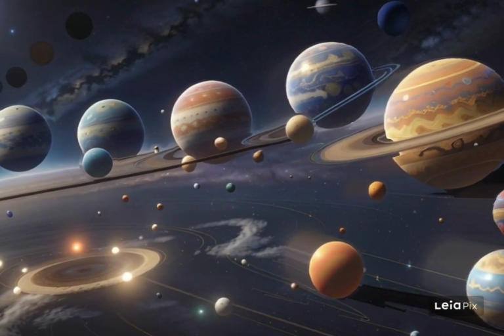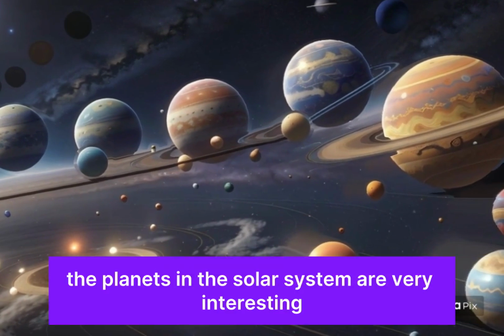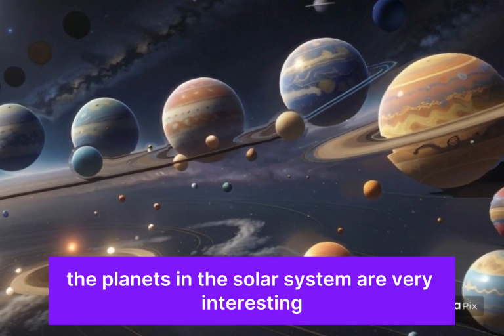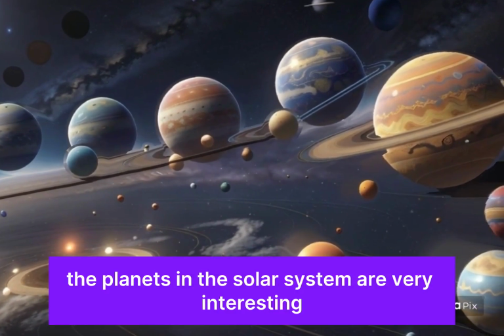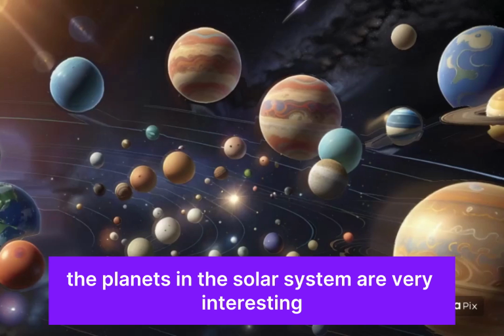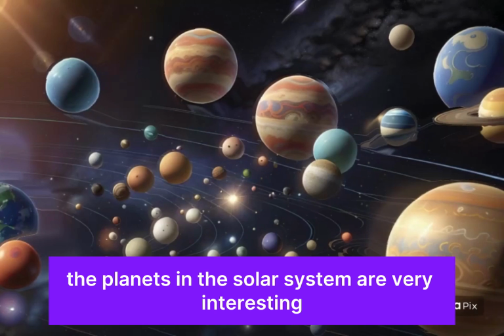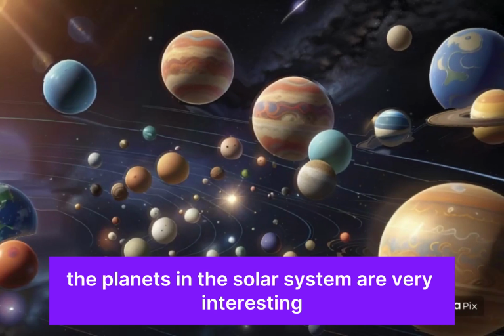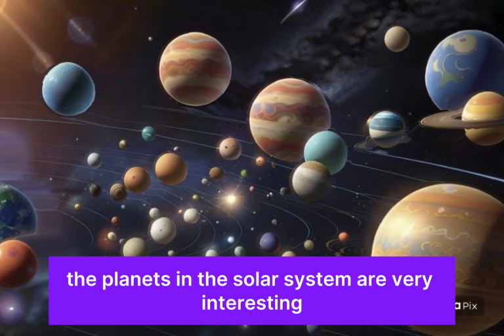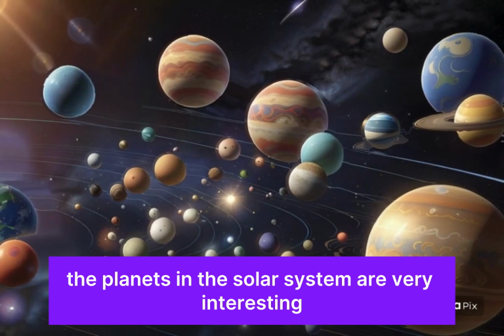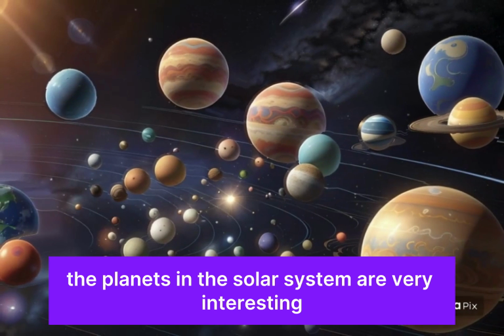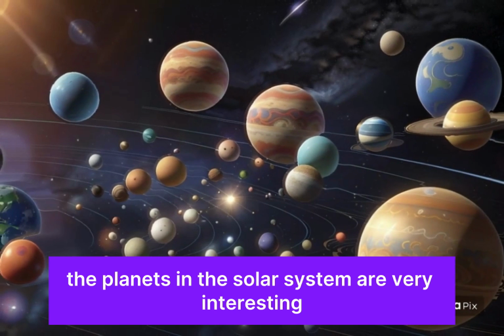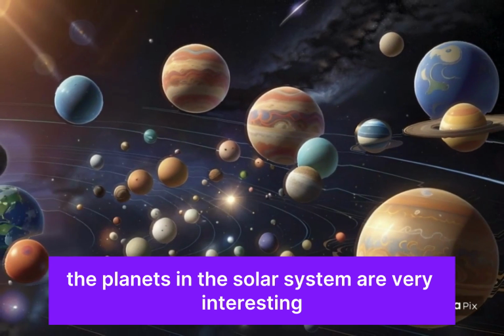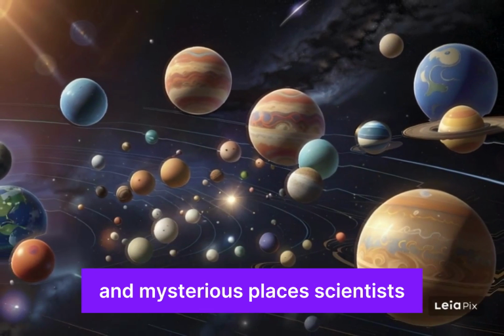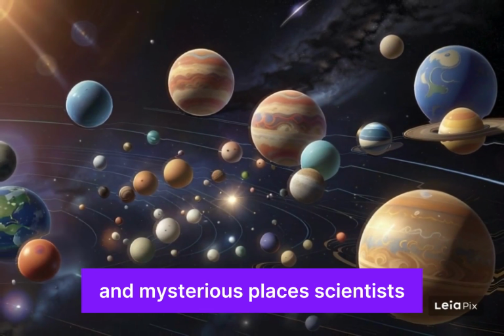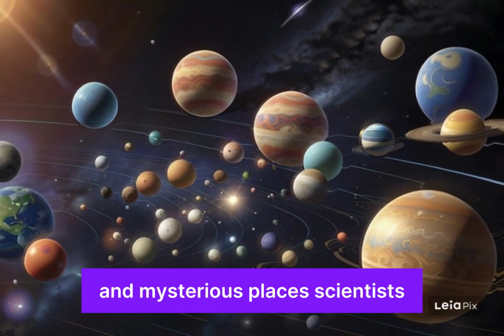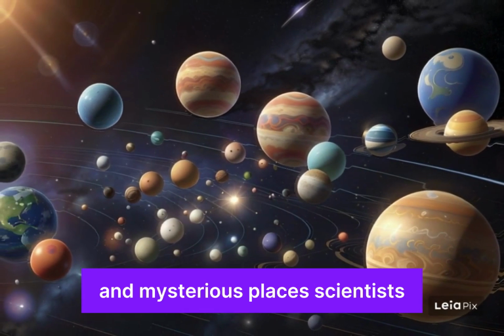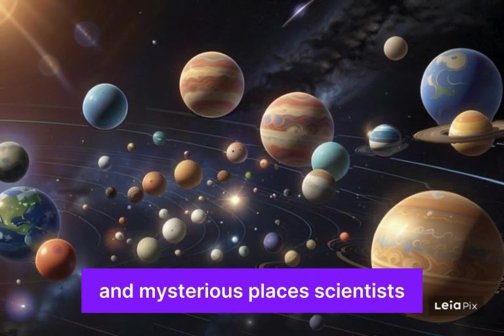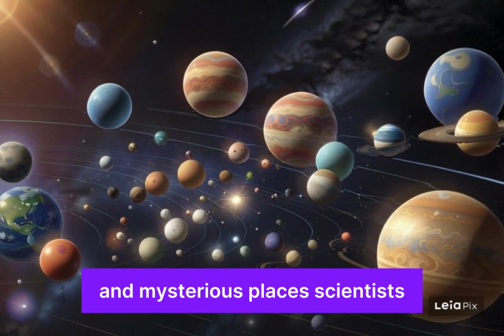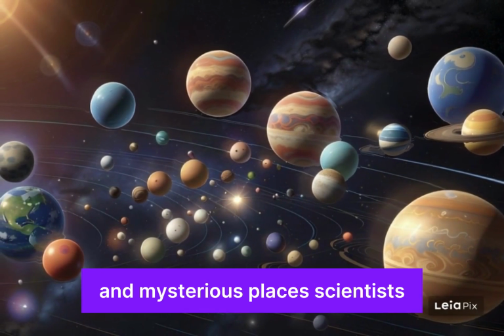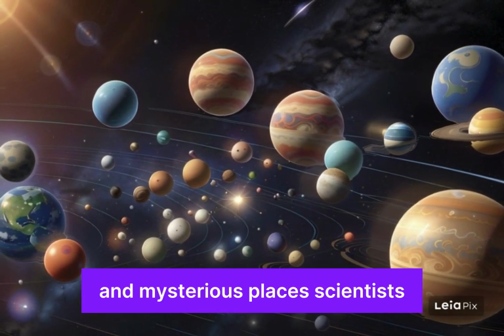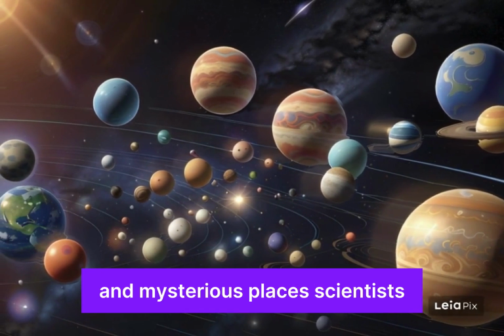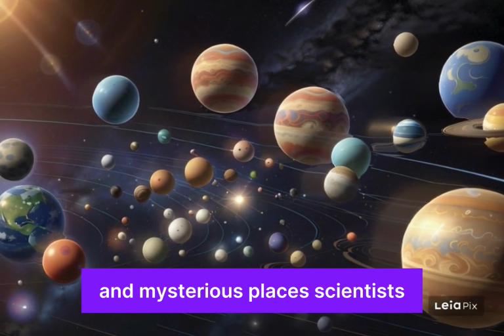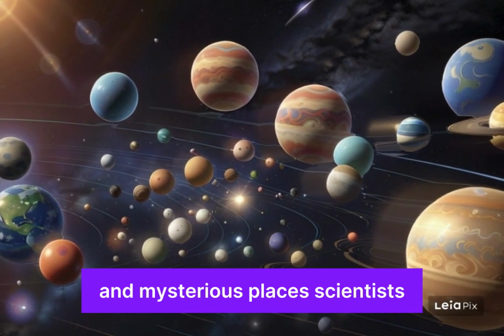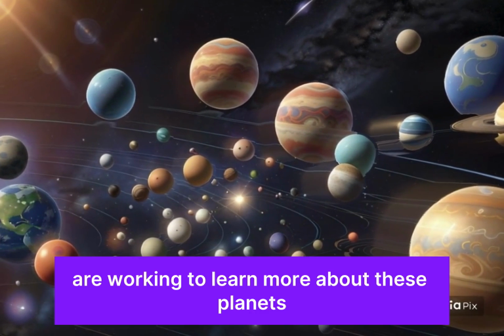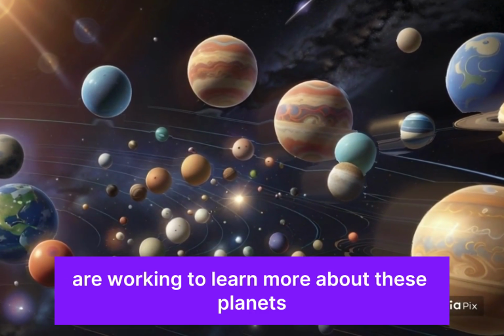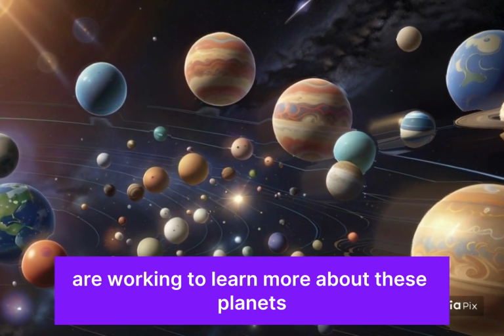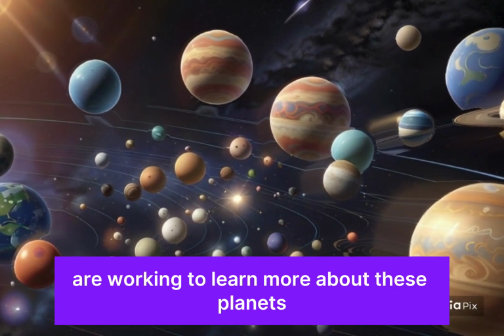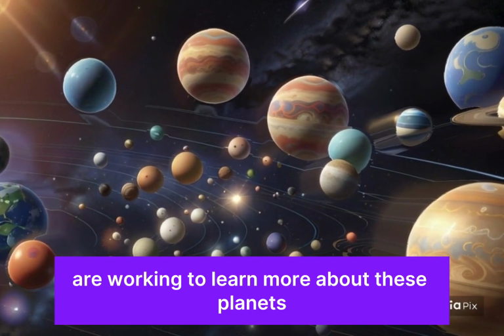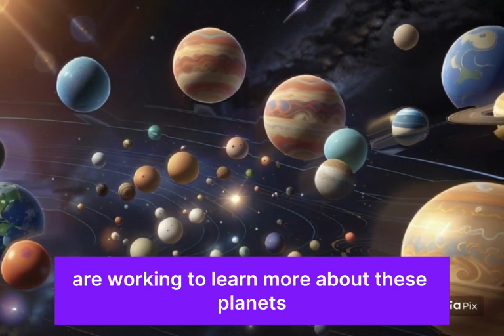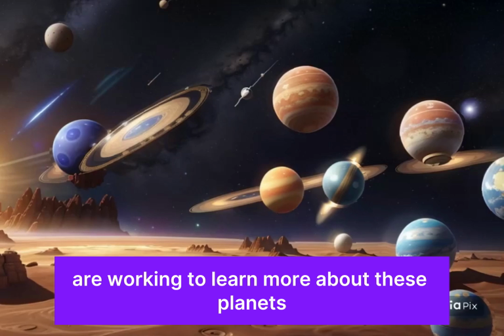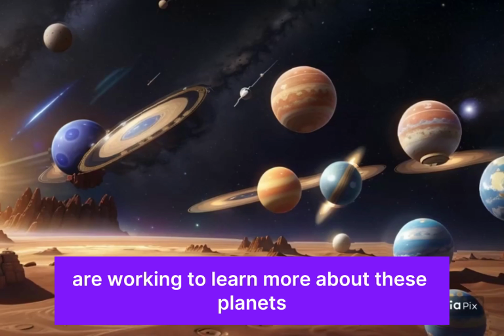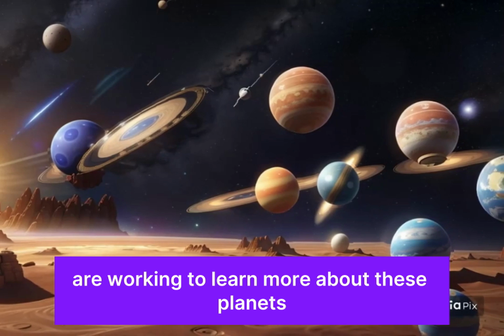The planets in the solar system are very interesting and mysterious places. Scientists are working to learn more about these planets.